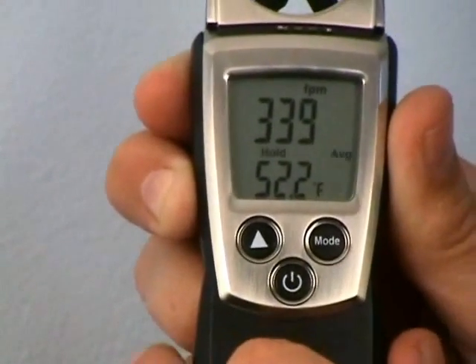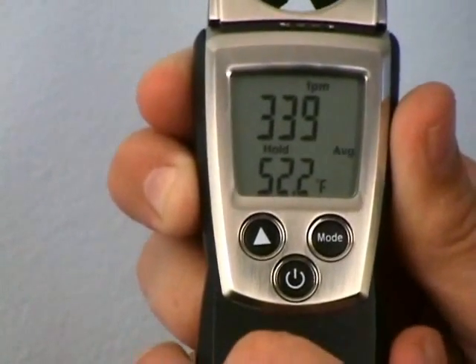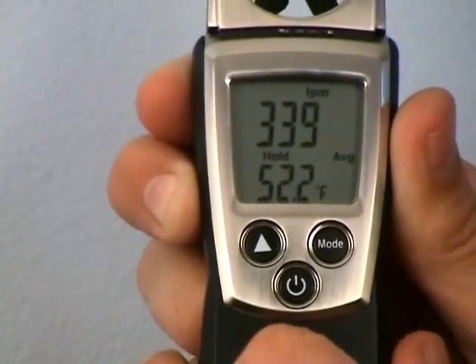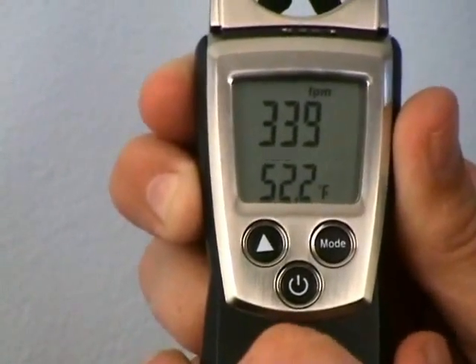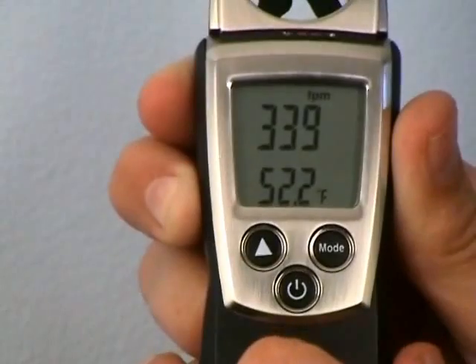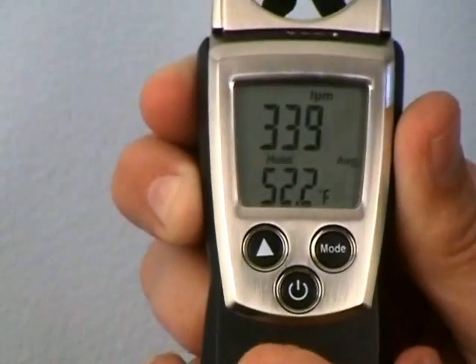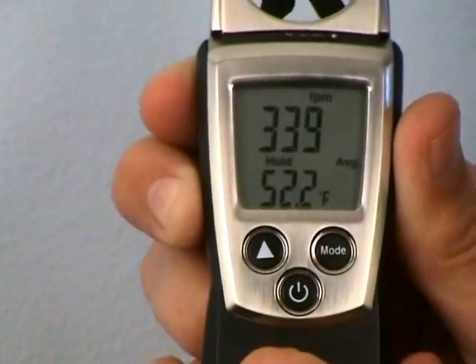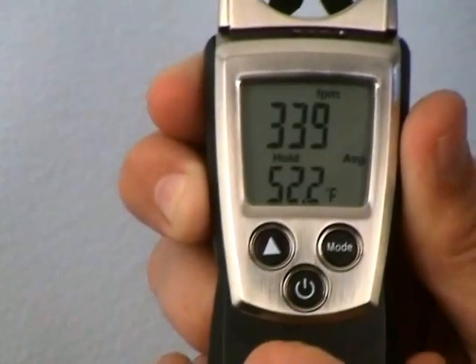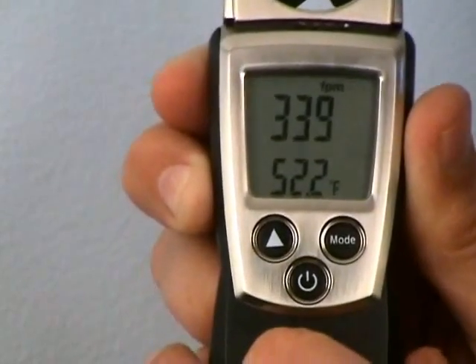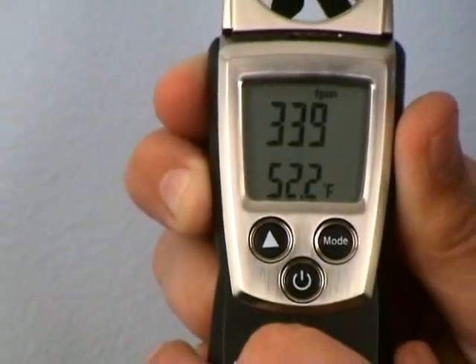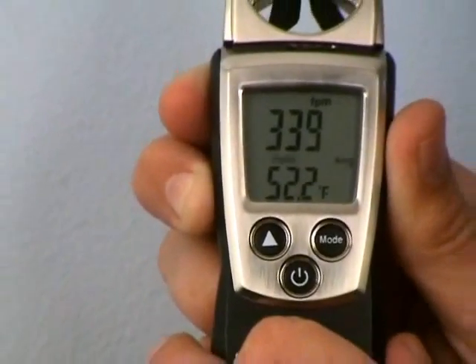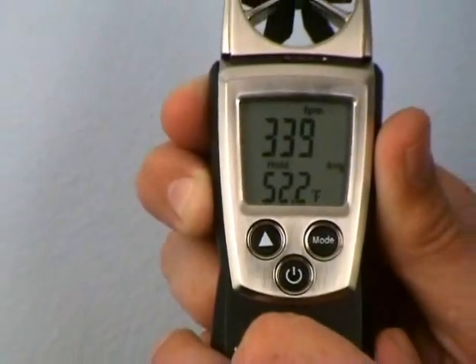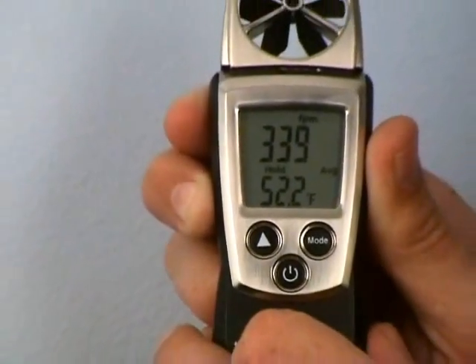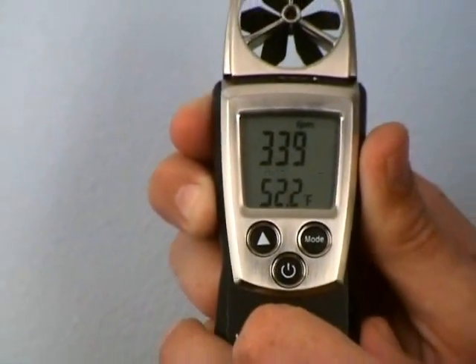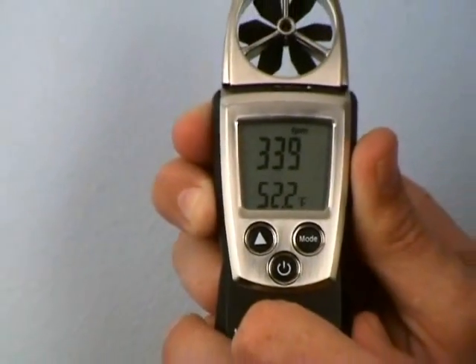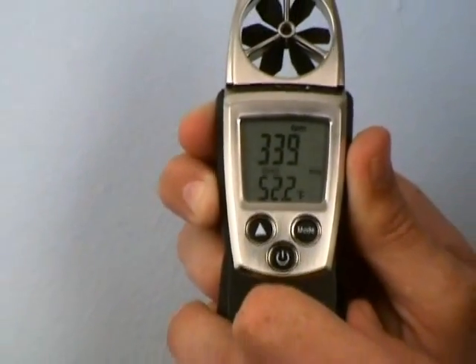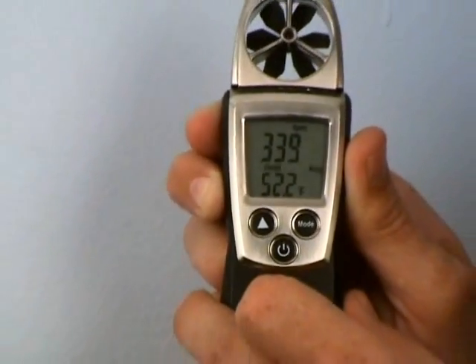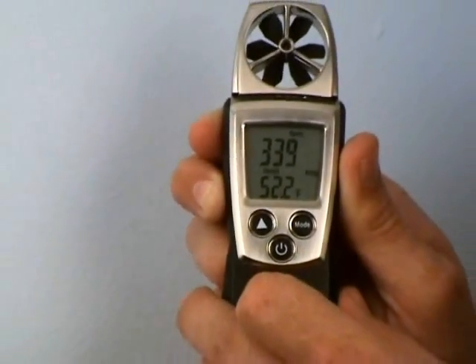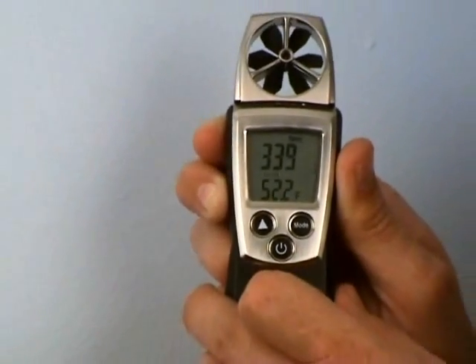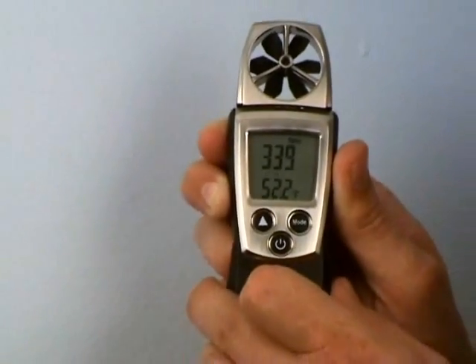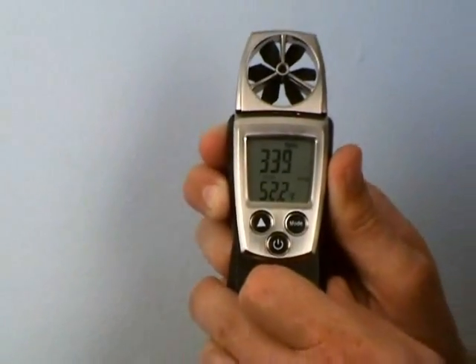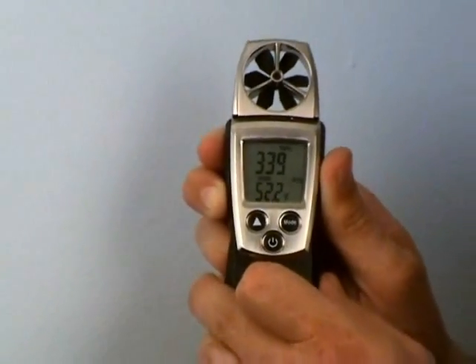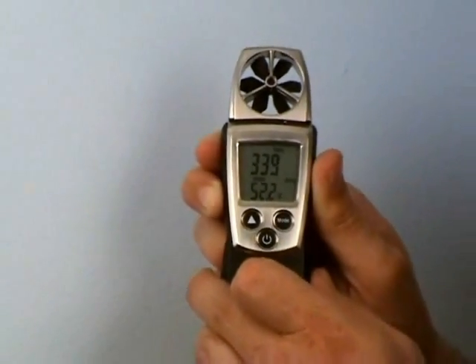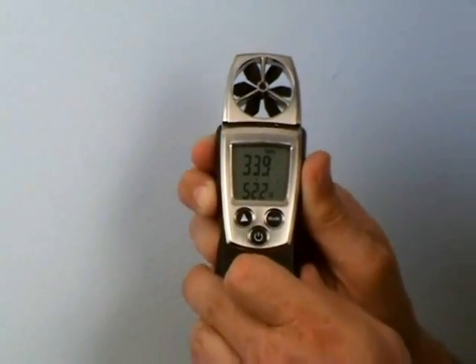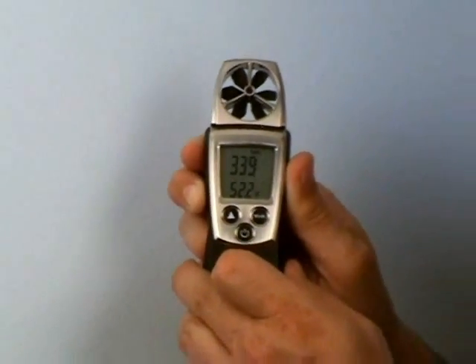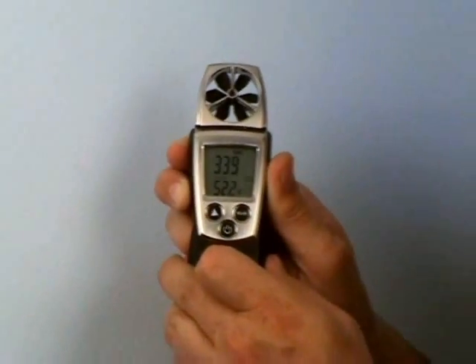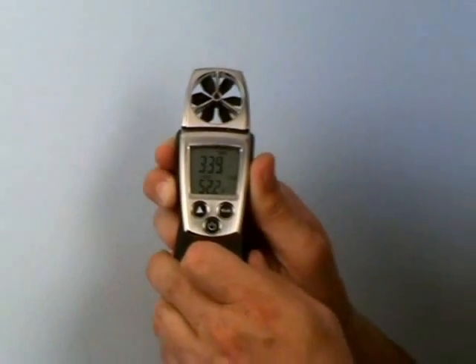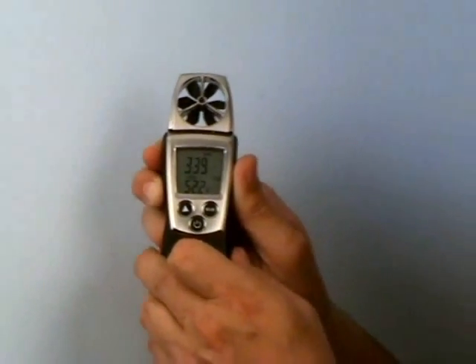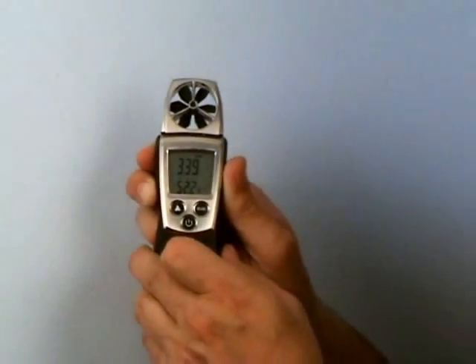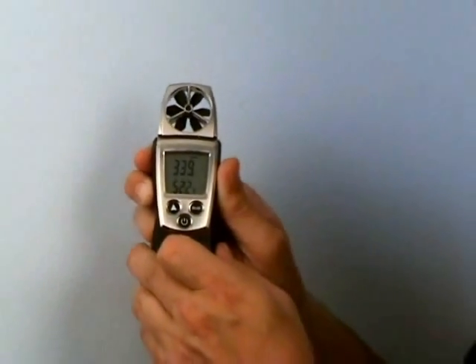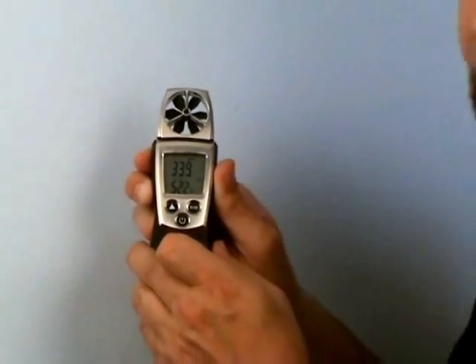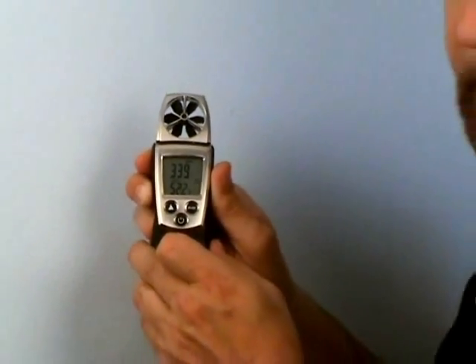Remember this is feet per minute, which is a velocity. In order to get CFM, we're going to have to finish out the process.